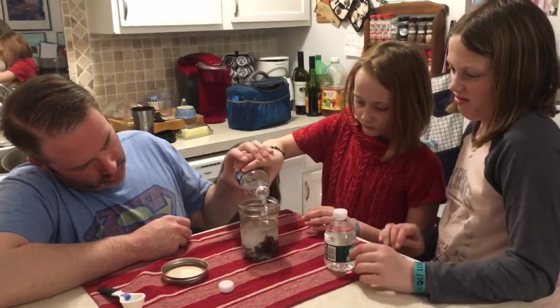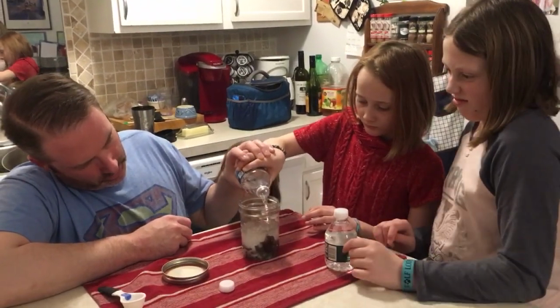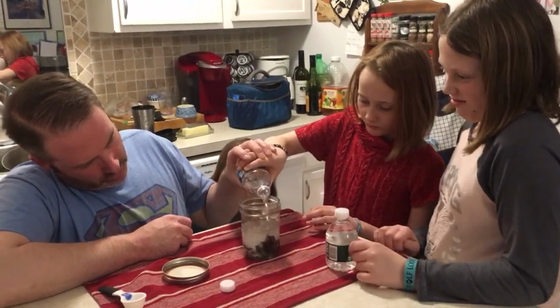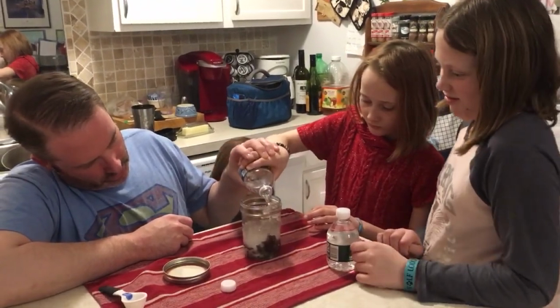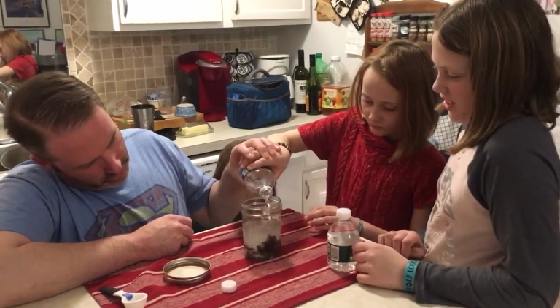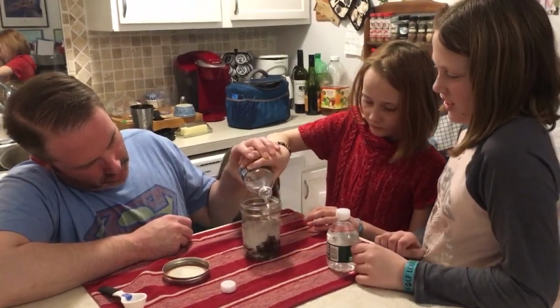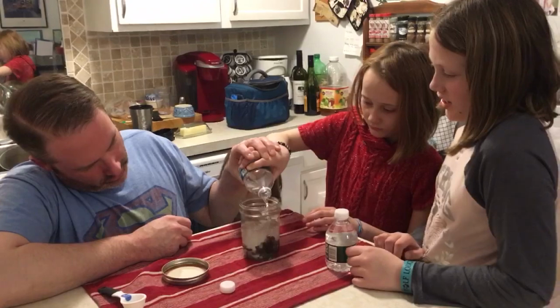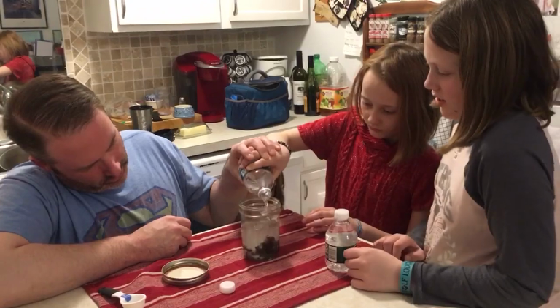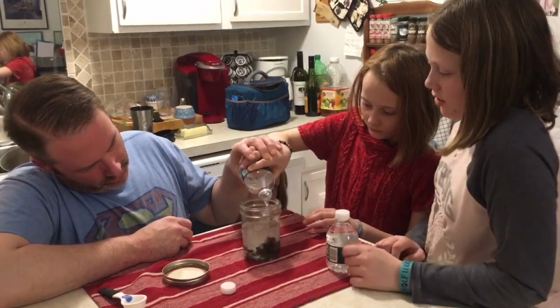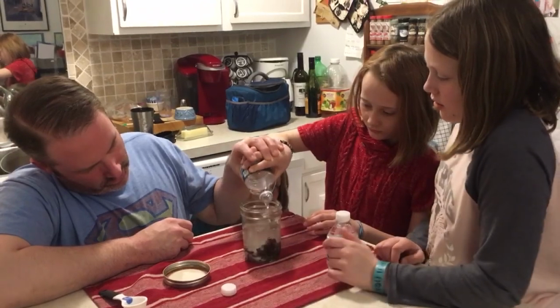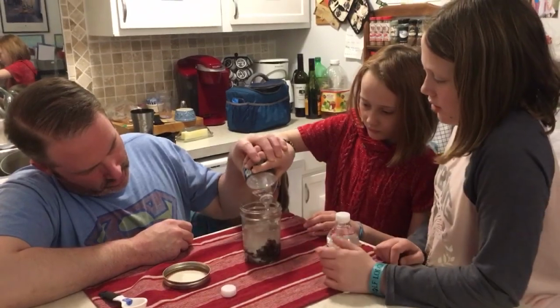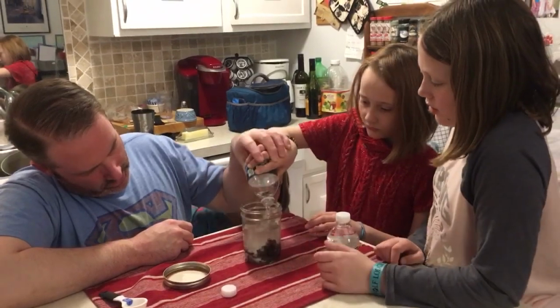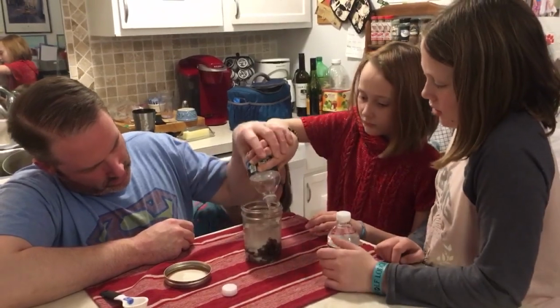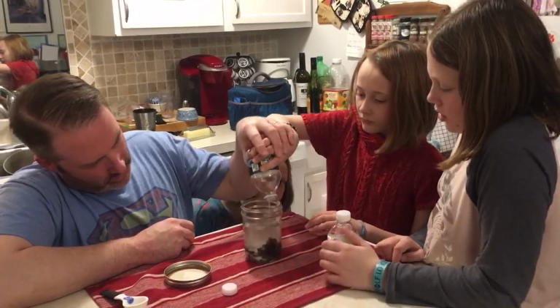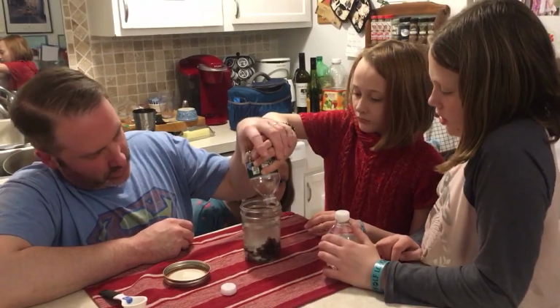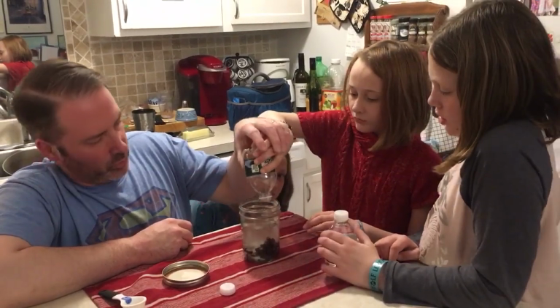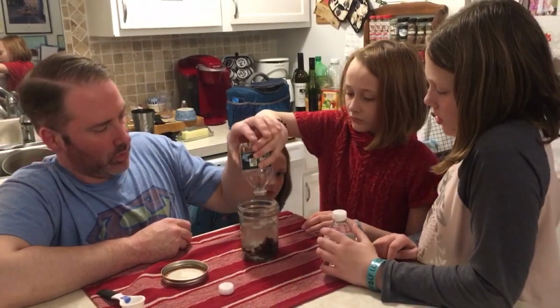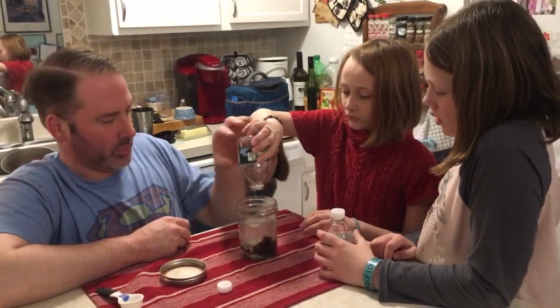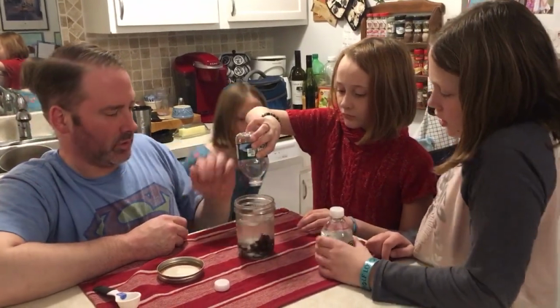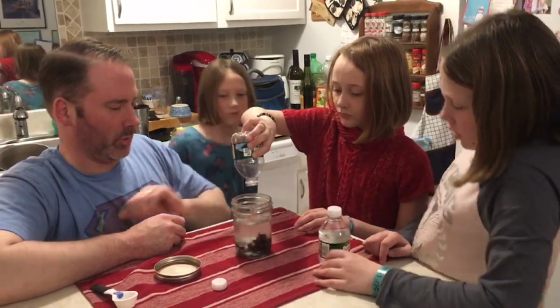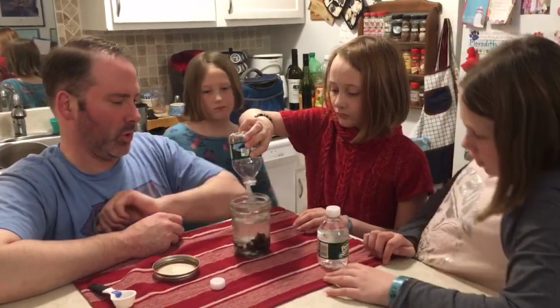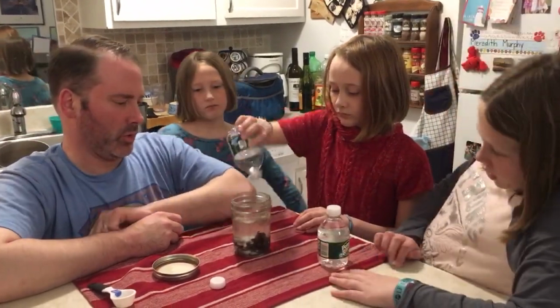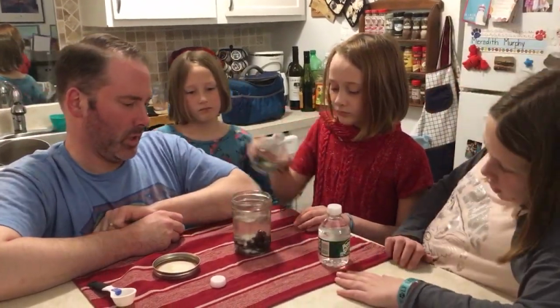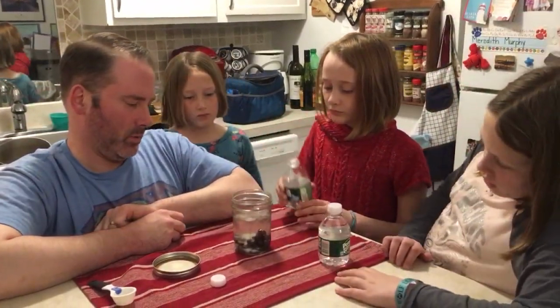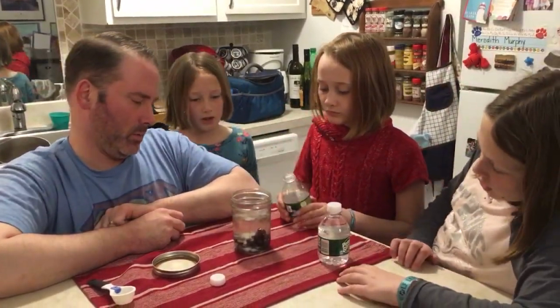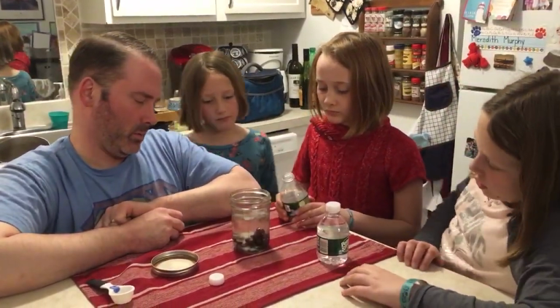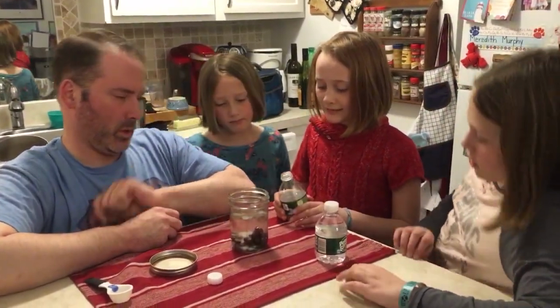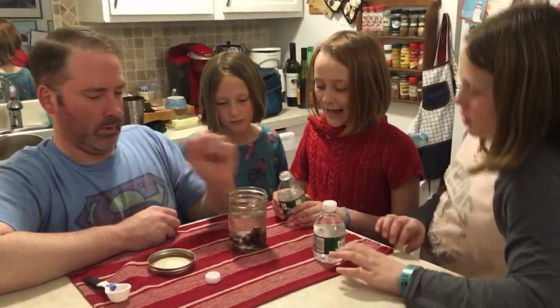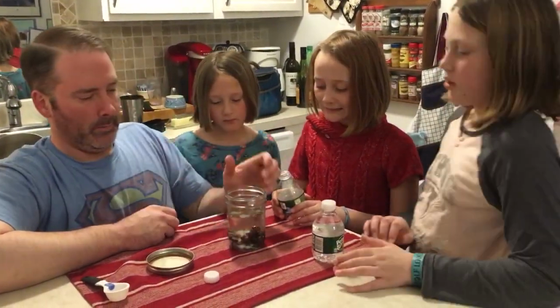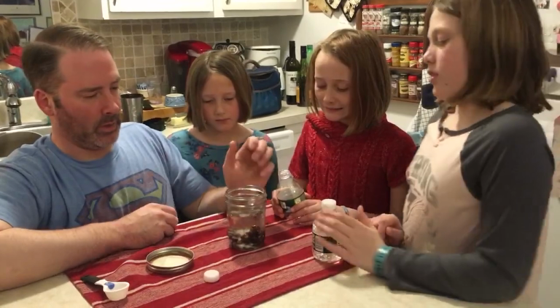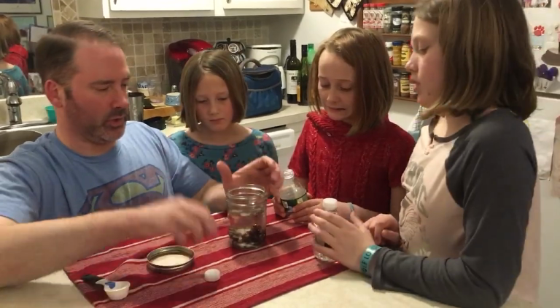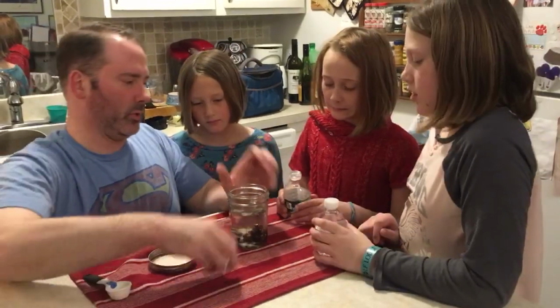This one bottle might be enough. Now, what do you girls think? That's about three quarters, right? Yeah. Okay, alright, so that's good — we don't need the second bottle.